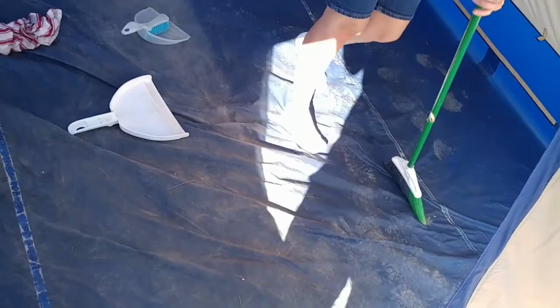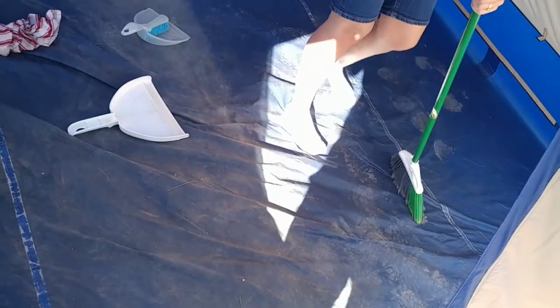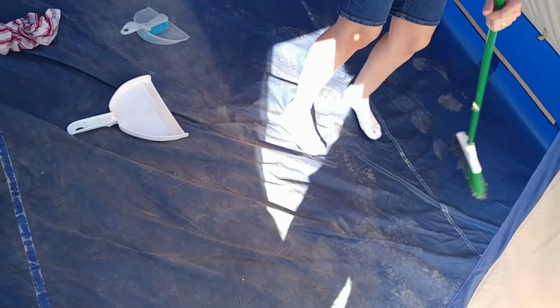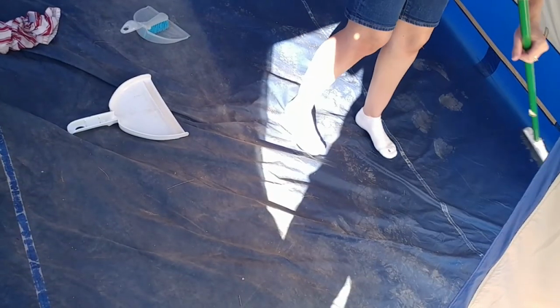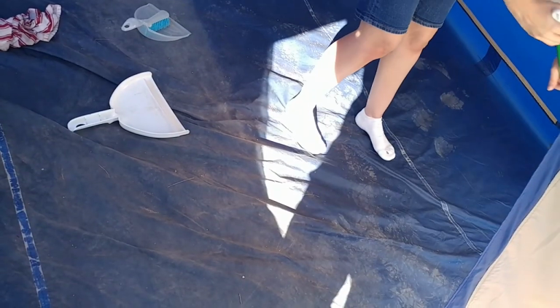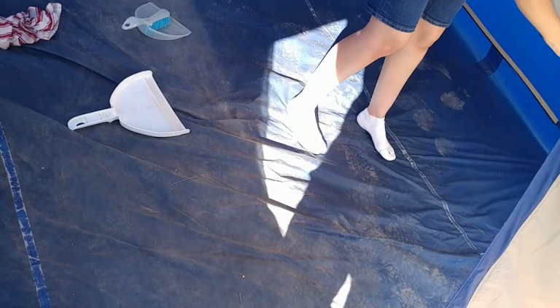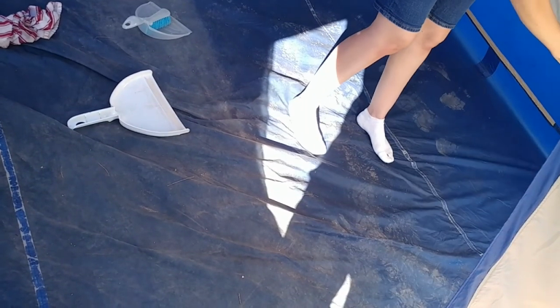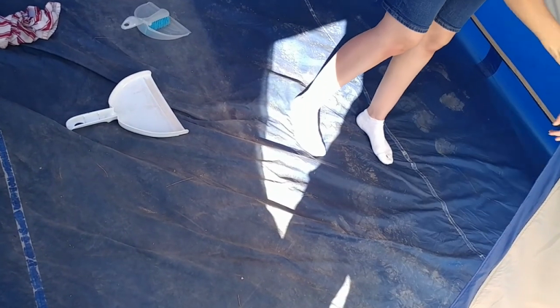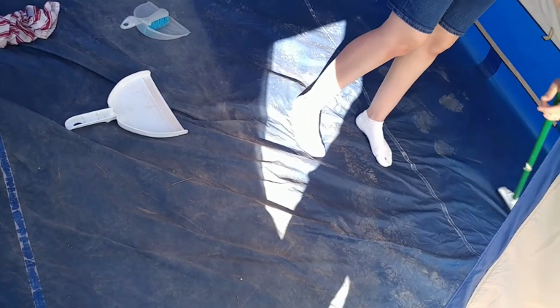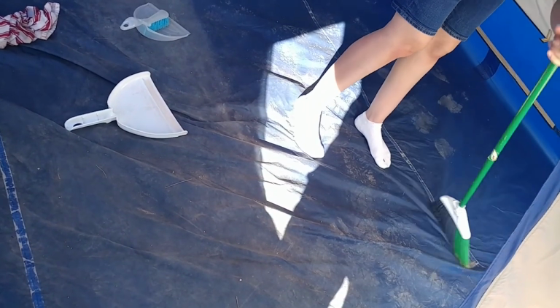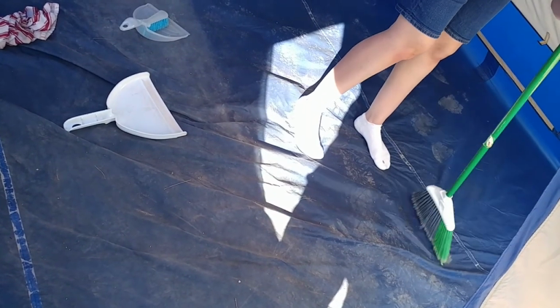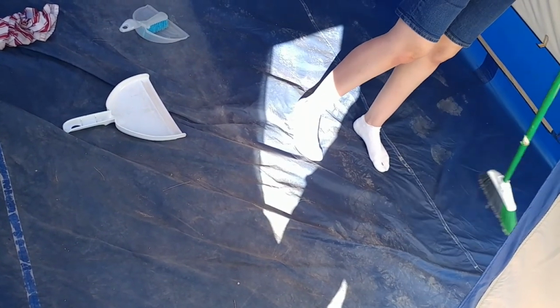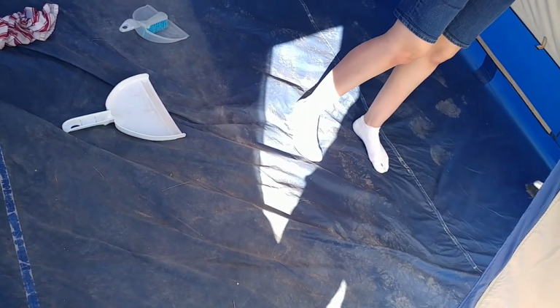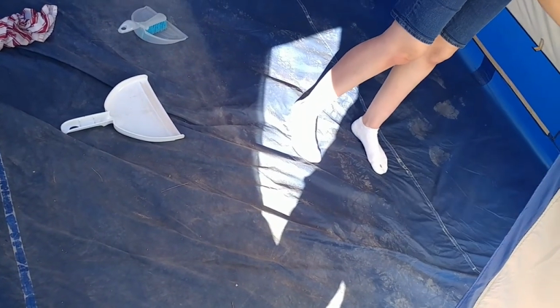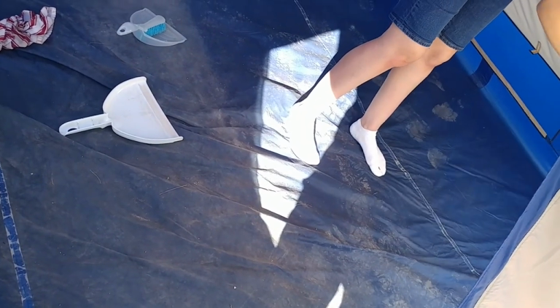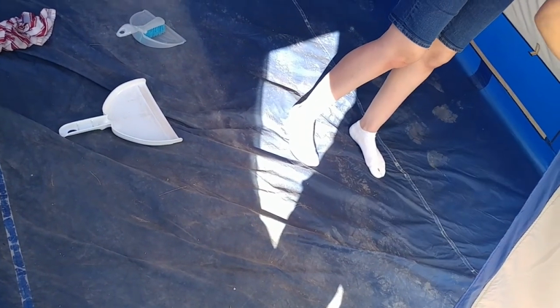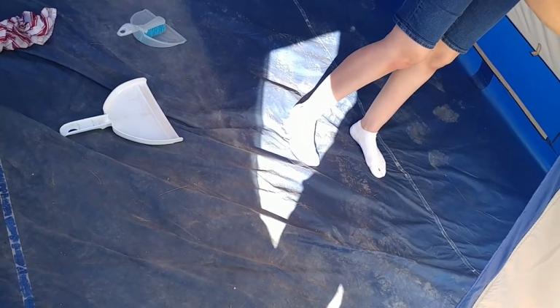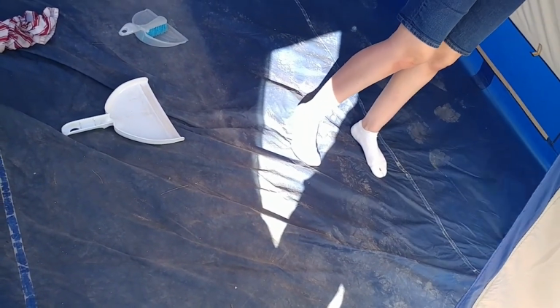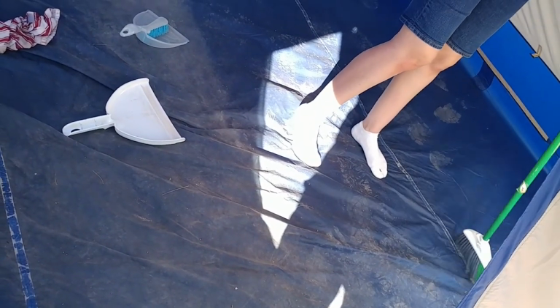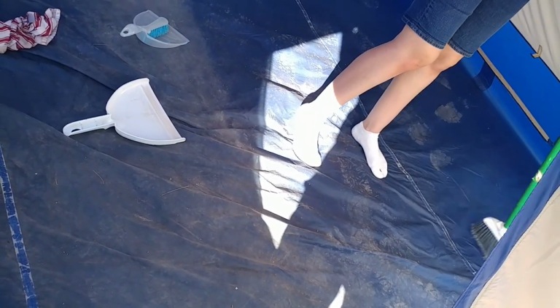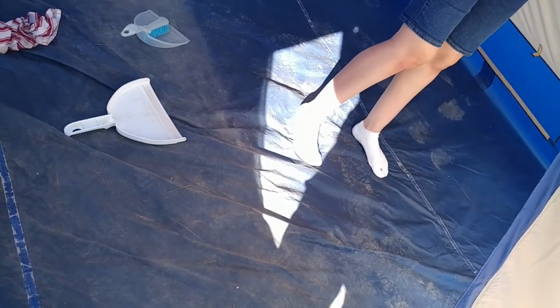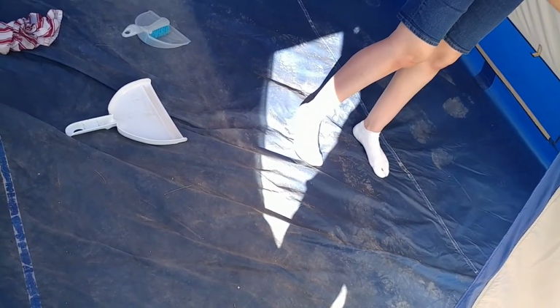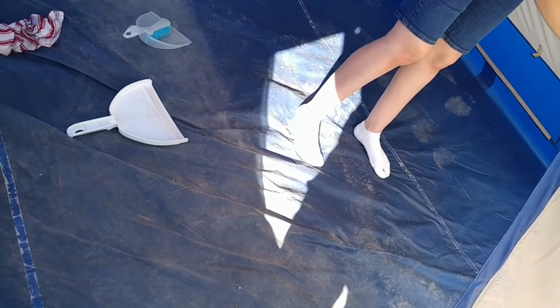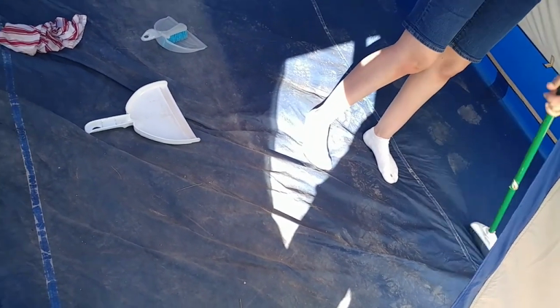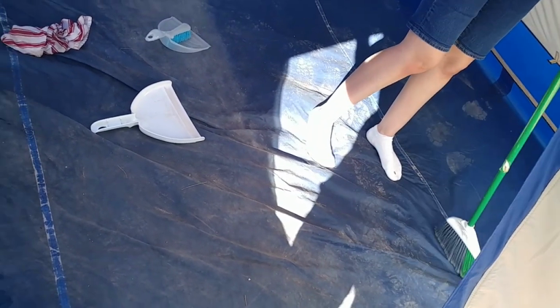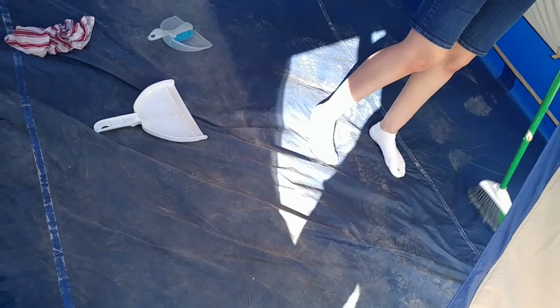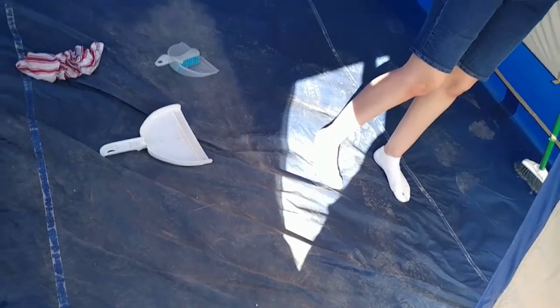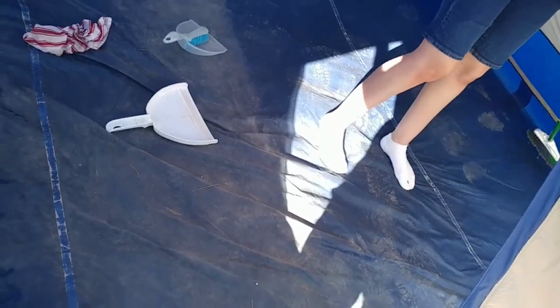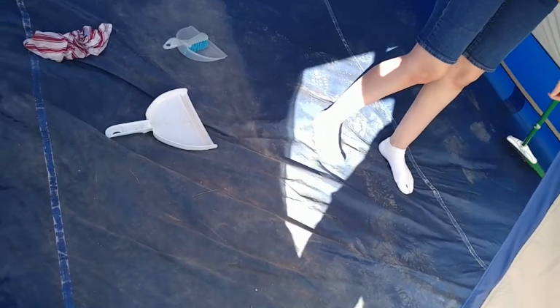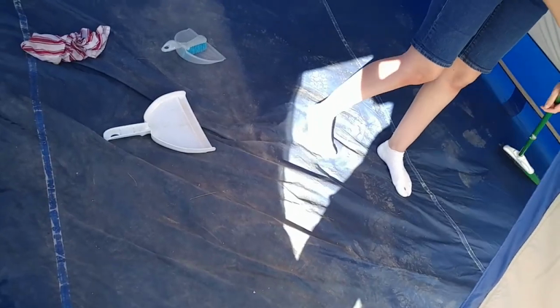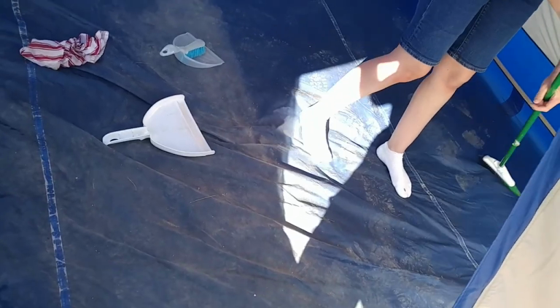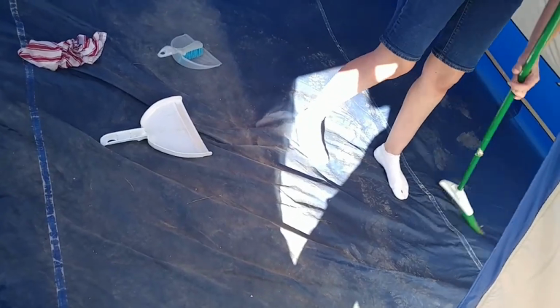If you want to keep your tent clean, don't walk into it with your shoes on. You need a mat by the door.